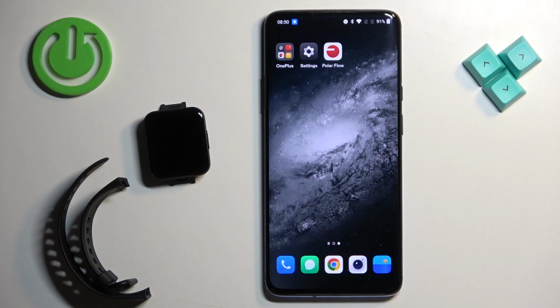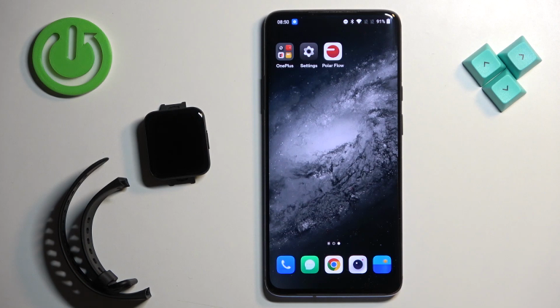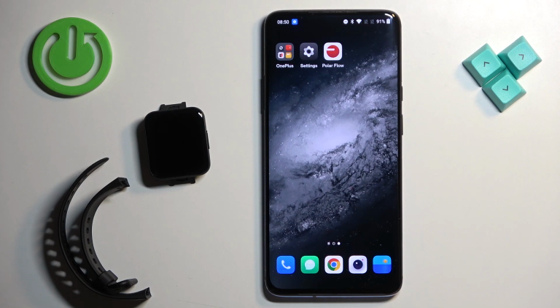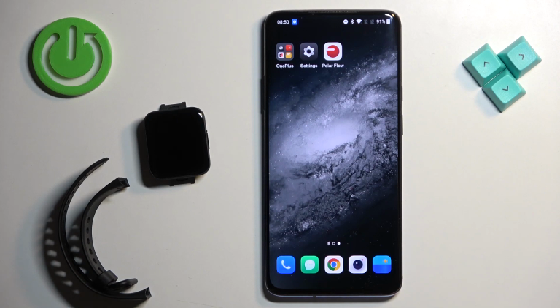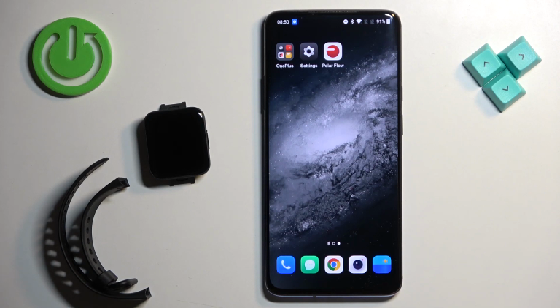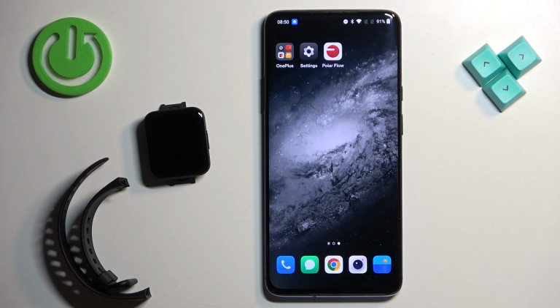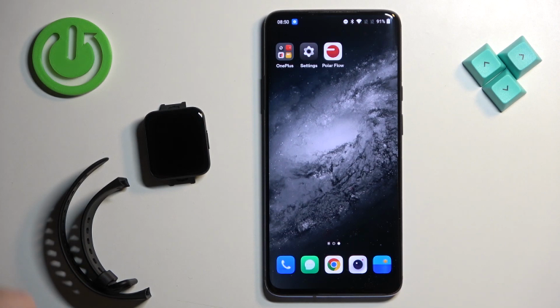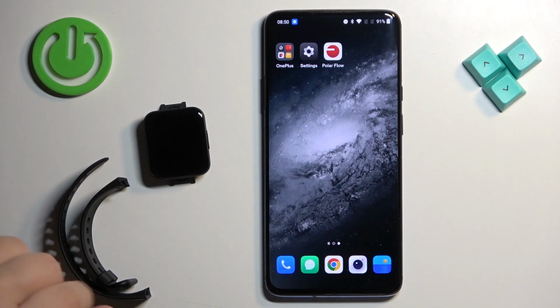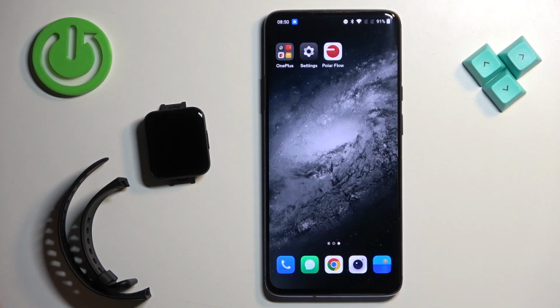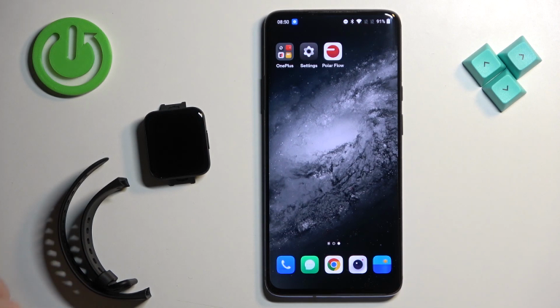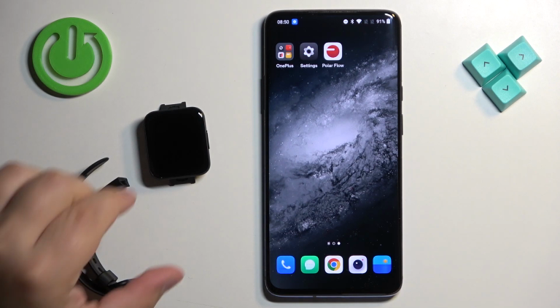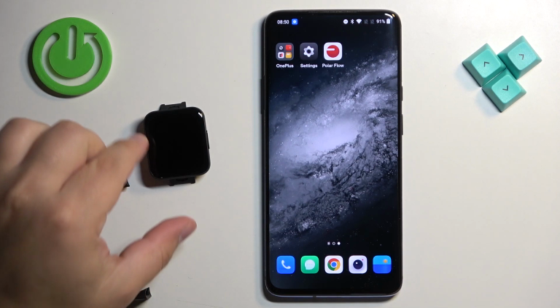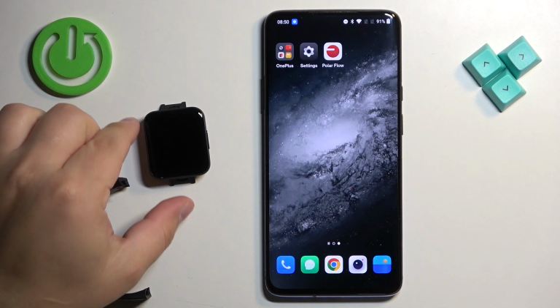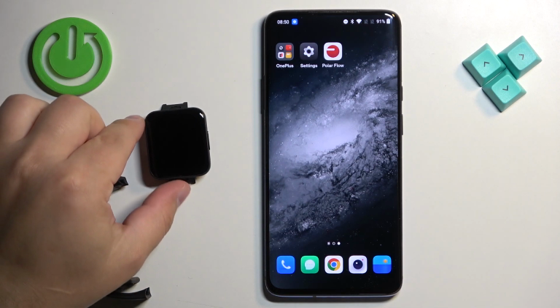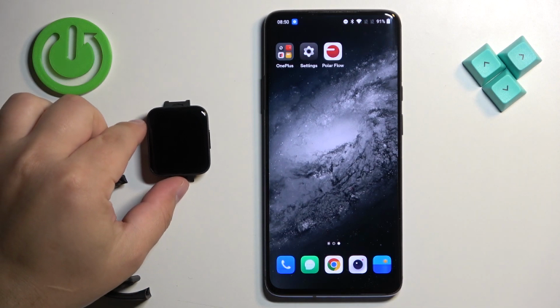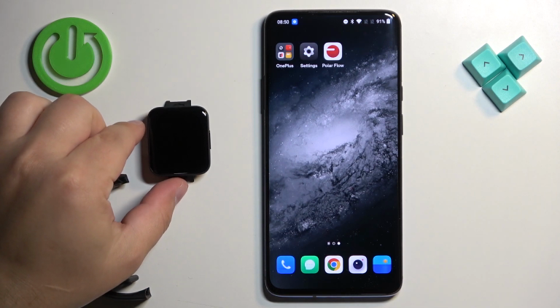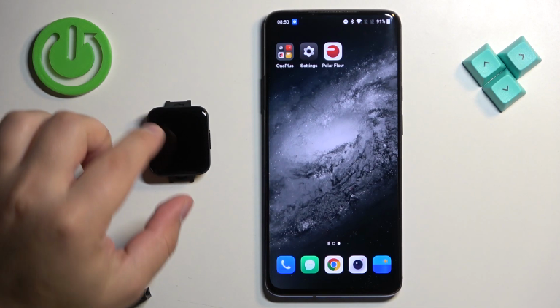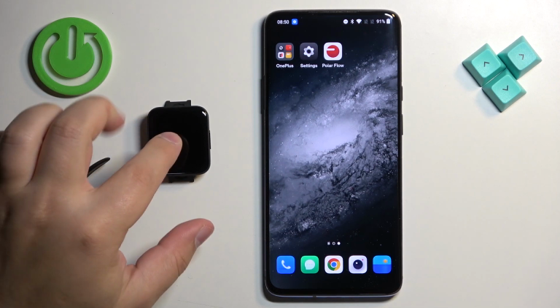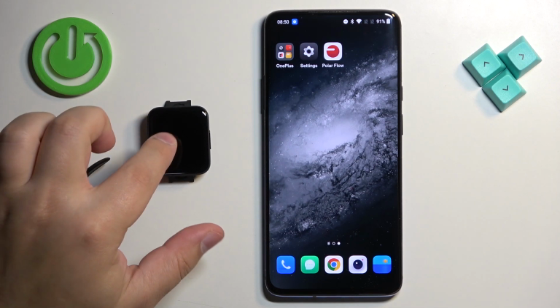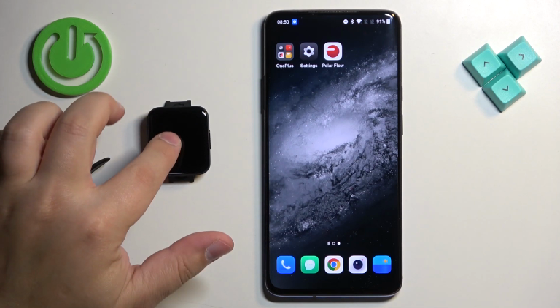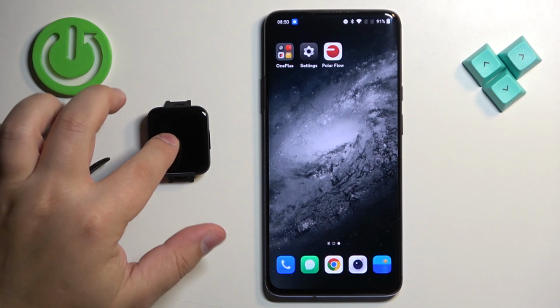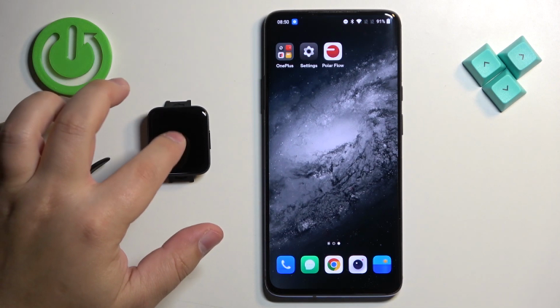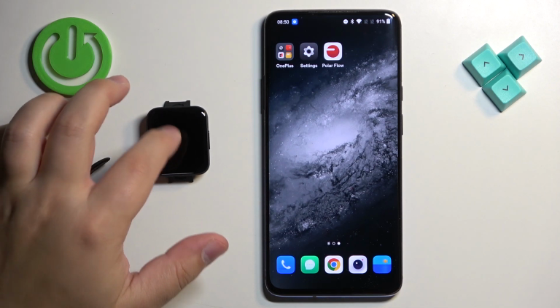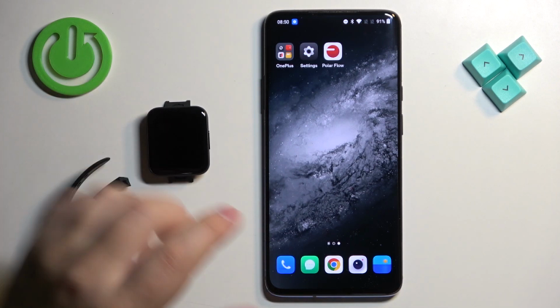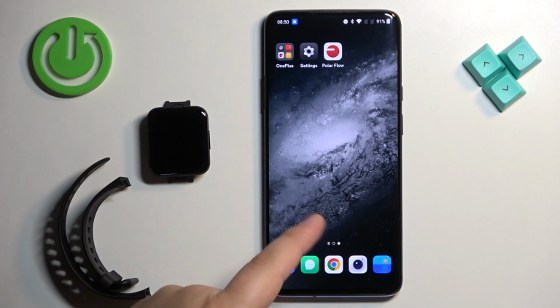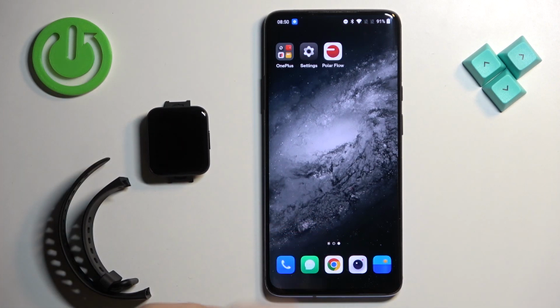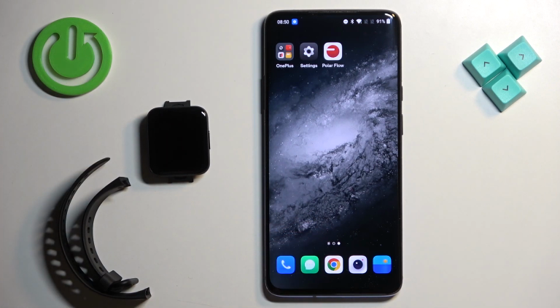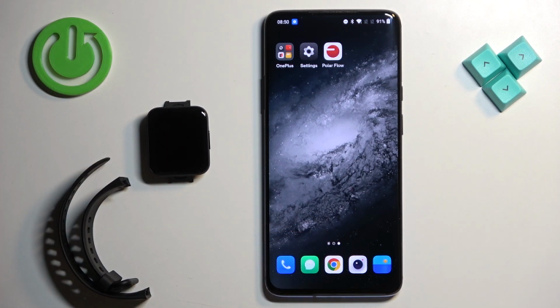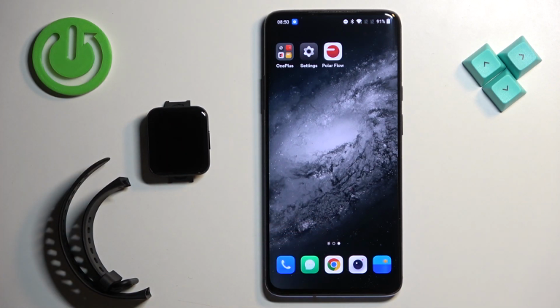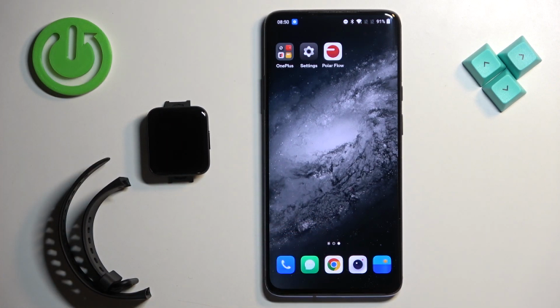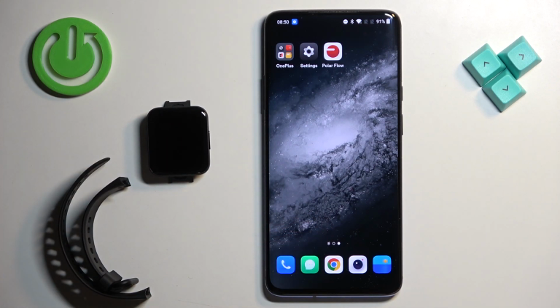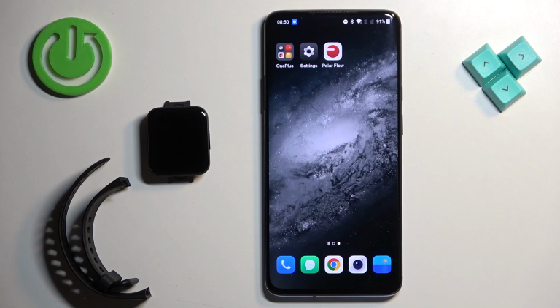Welcome! In front of me I have a Poco watch and I'm going to show you how to pair this watch with an Android phone.